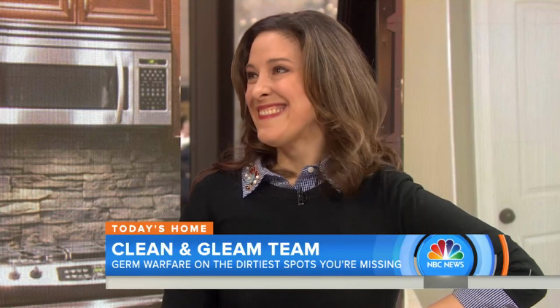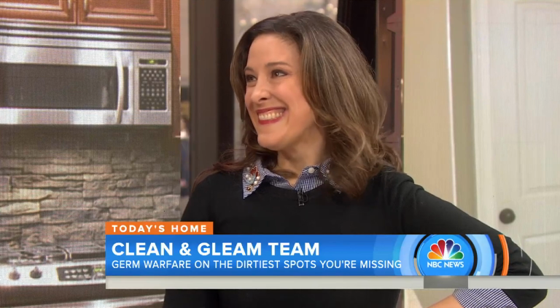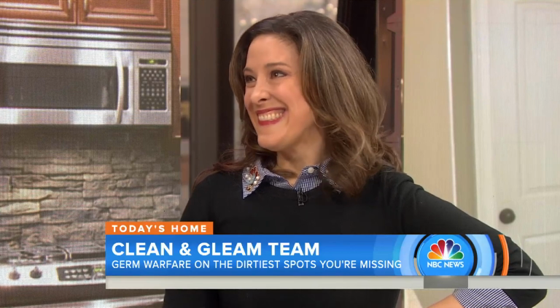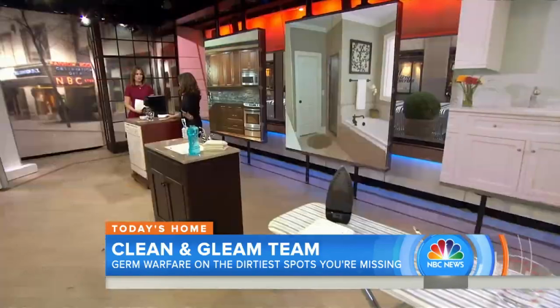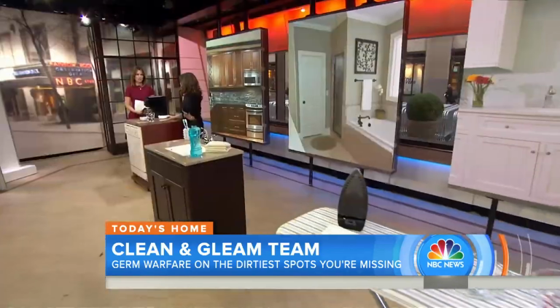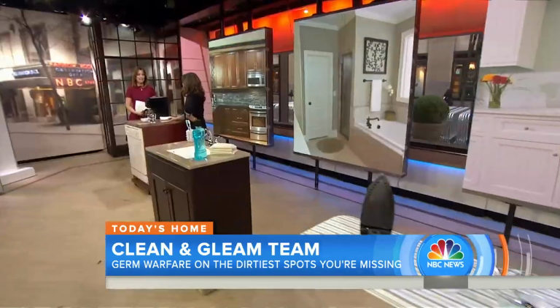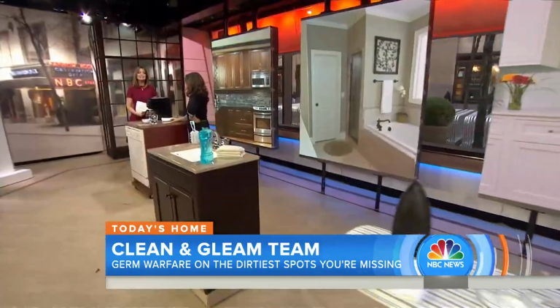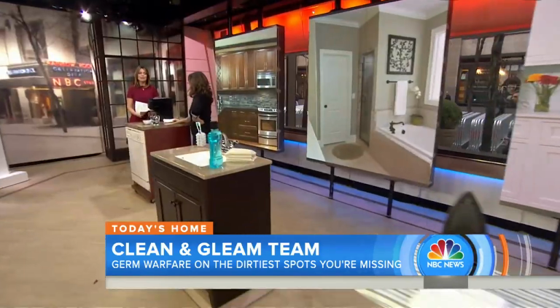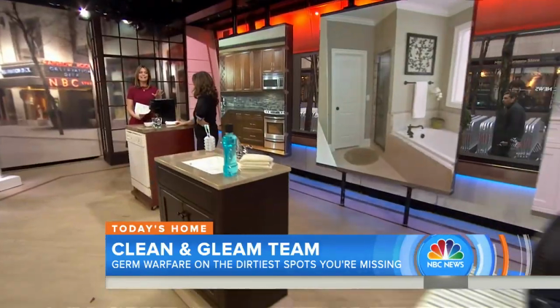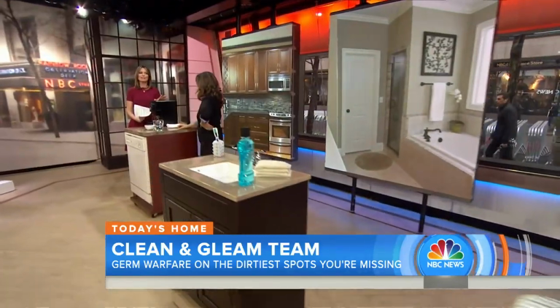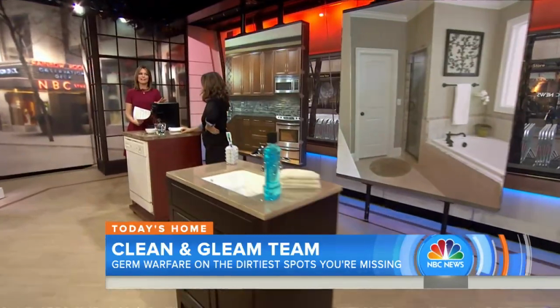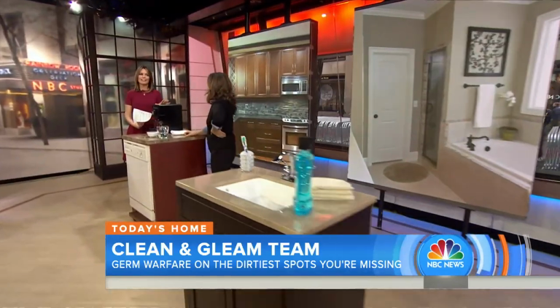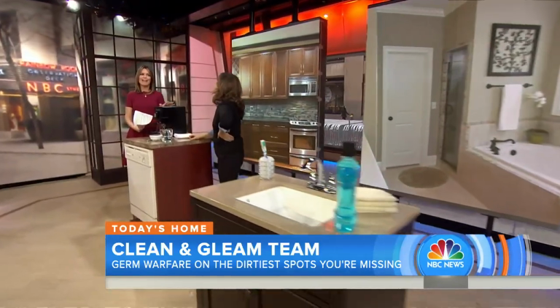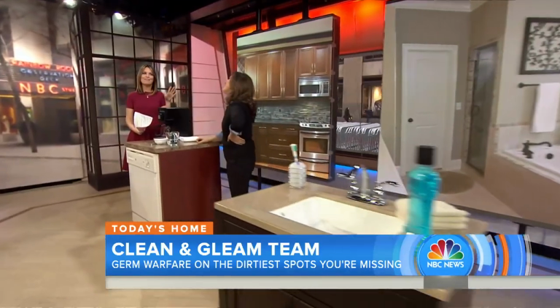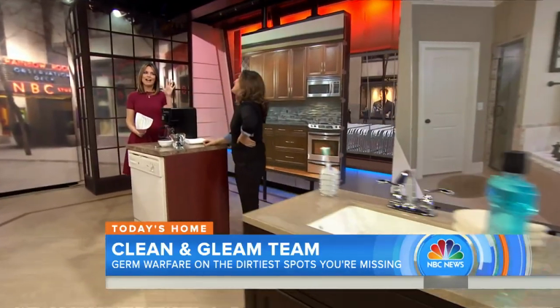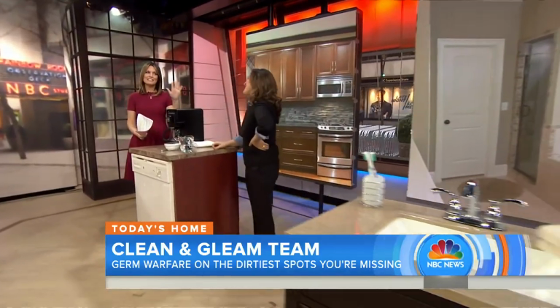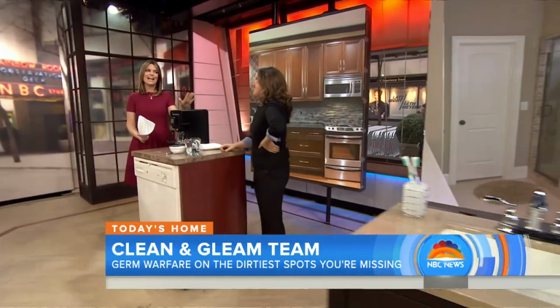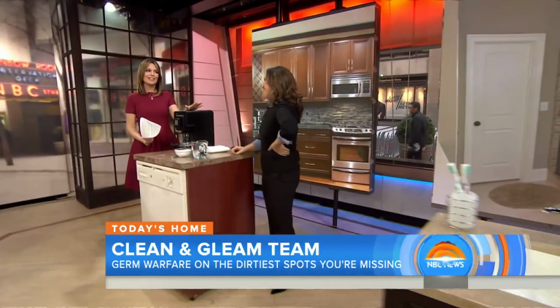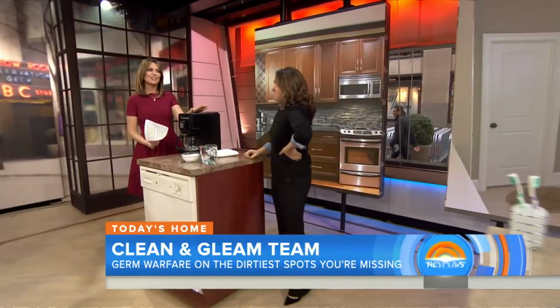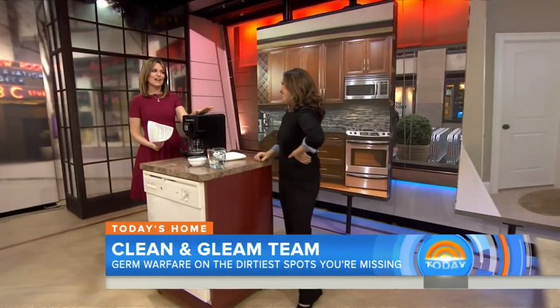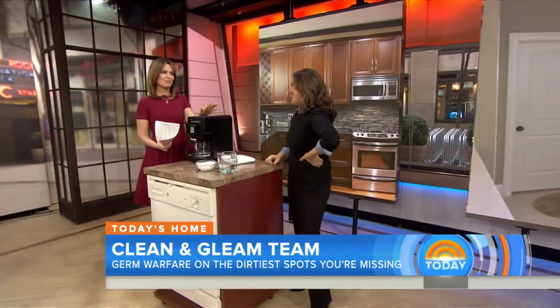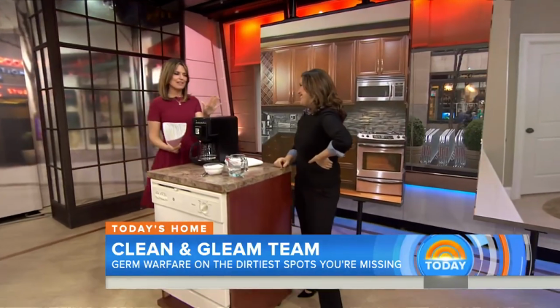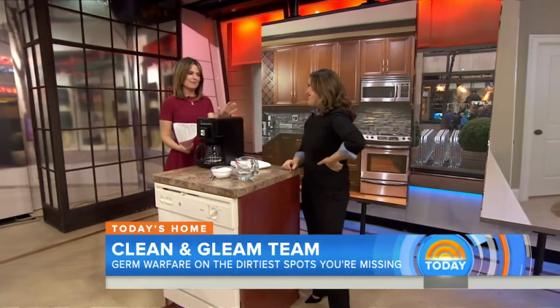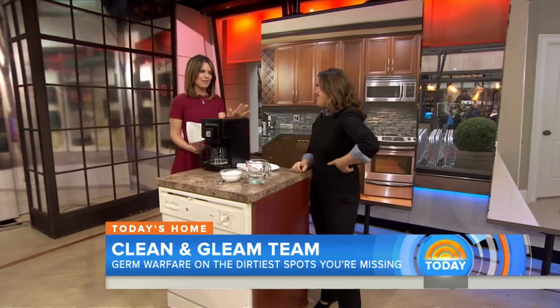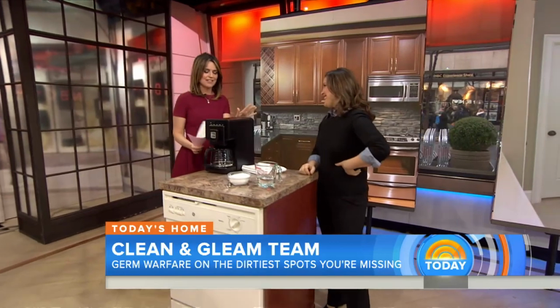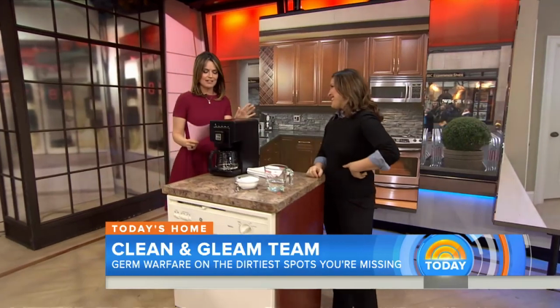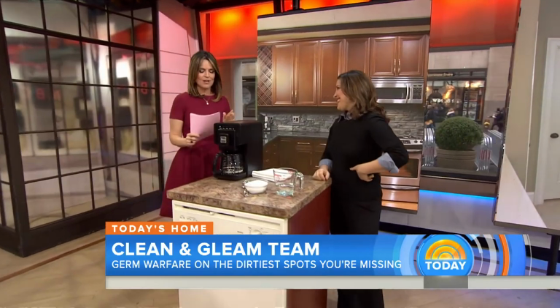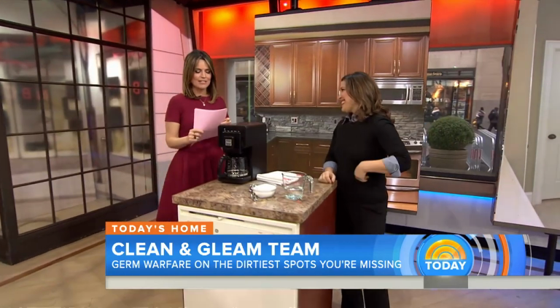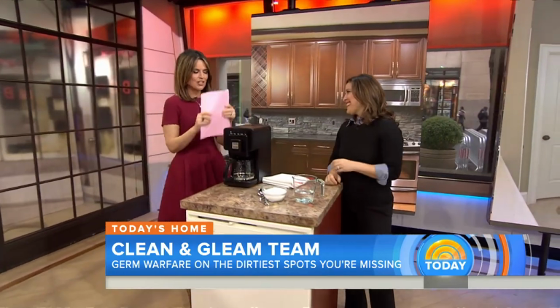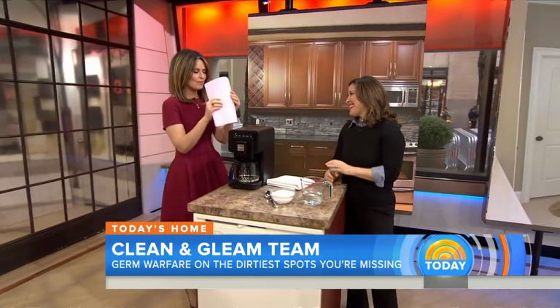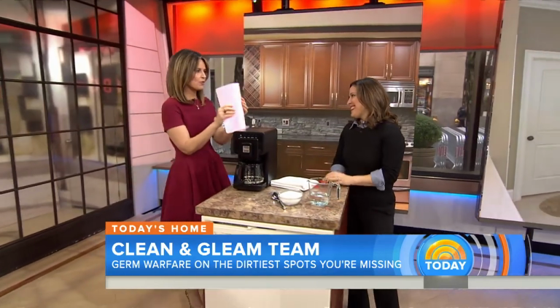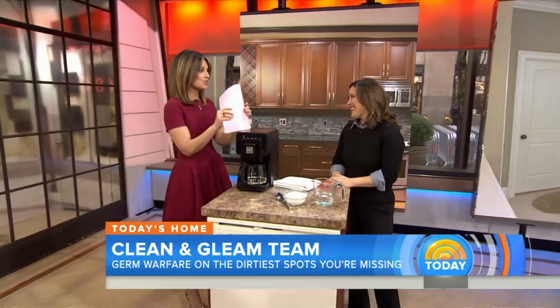Good morning, Elizabeth. Good morning — it's about to get real. I have to say I learned a lot from reading about this, and I can't wait to share it with viewers.